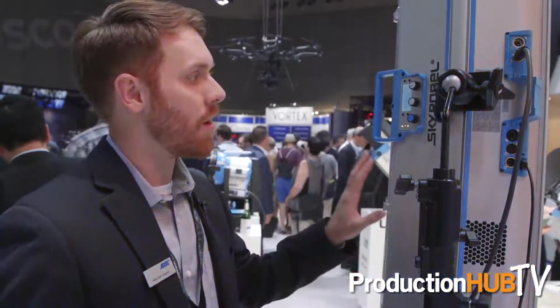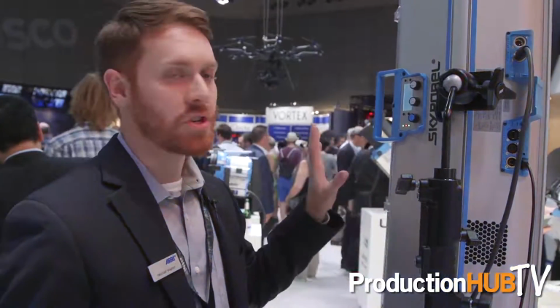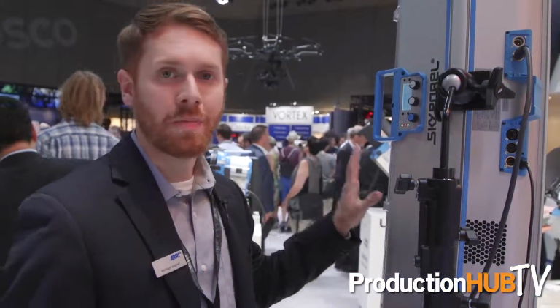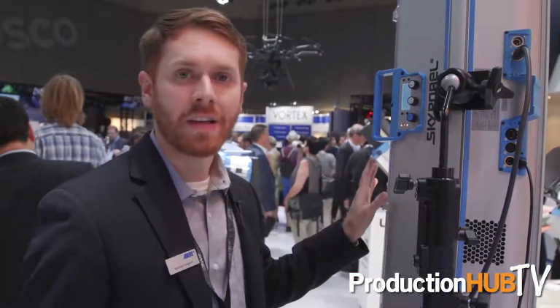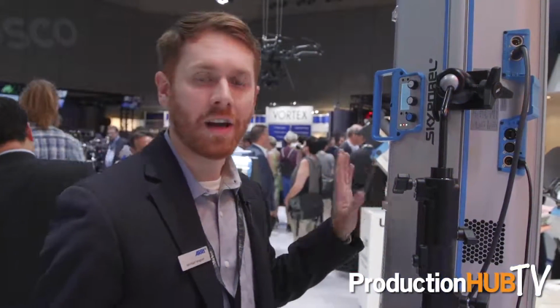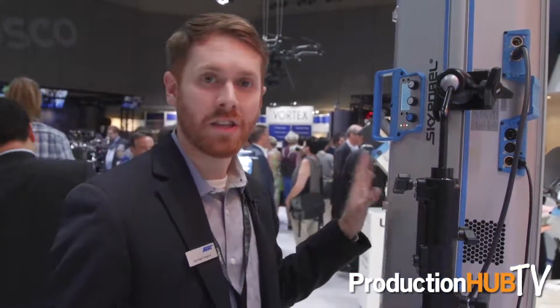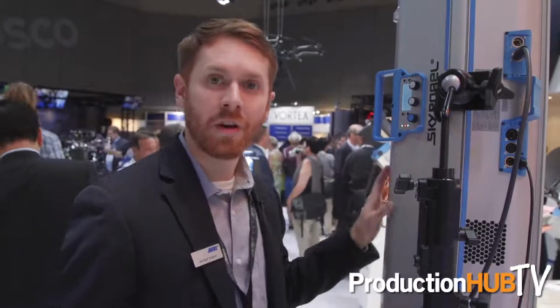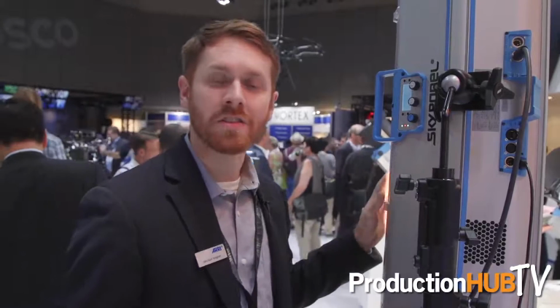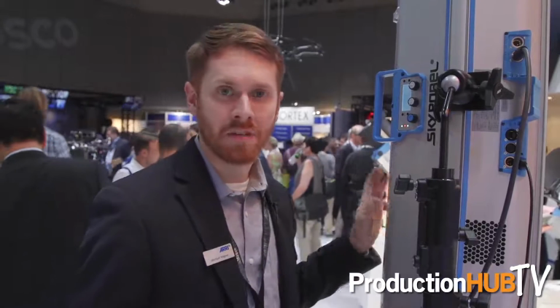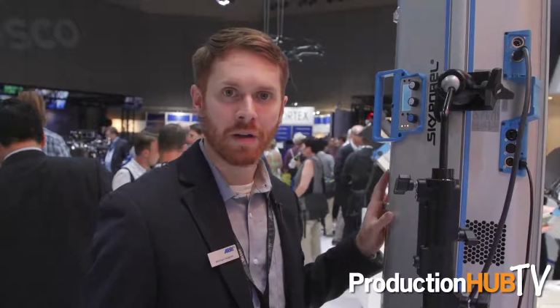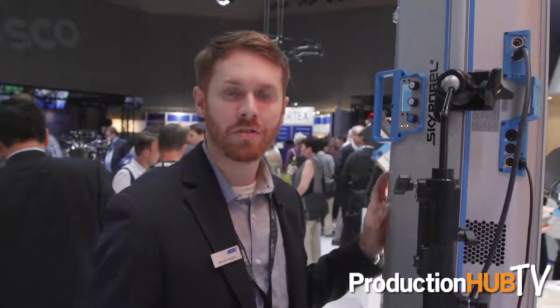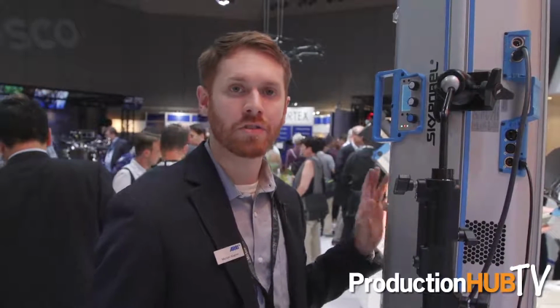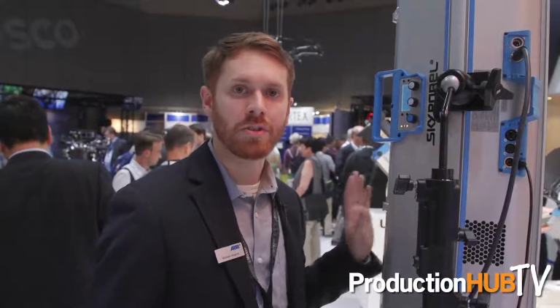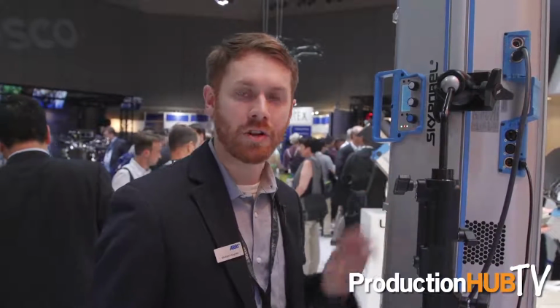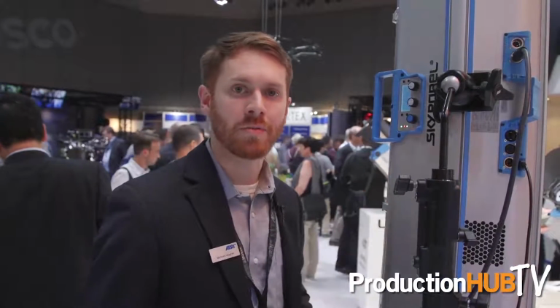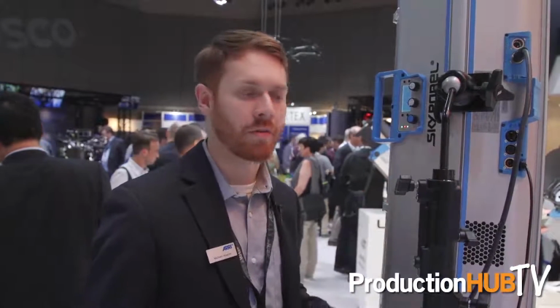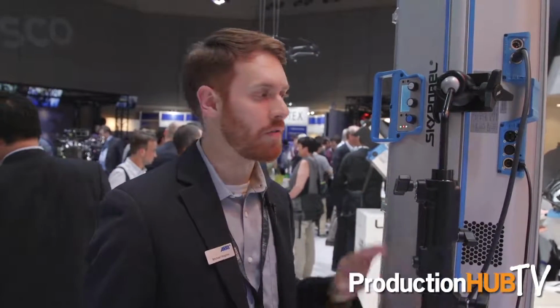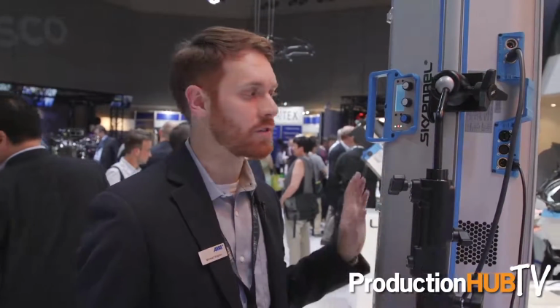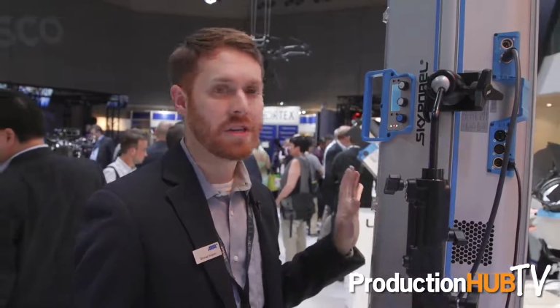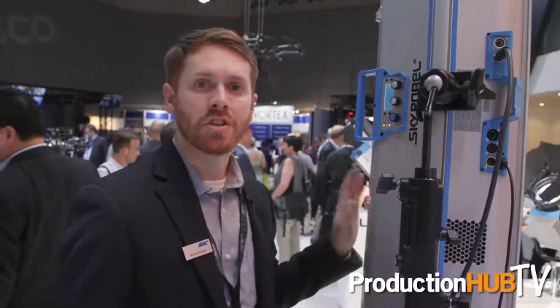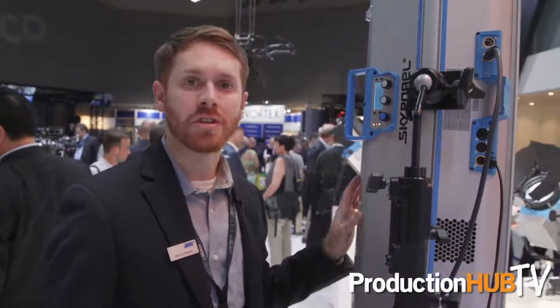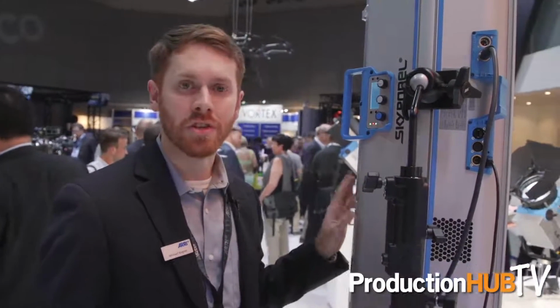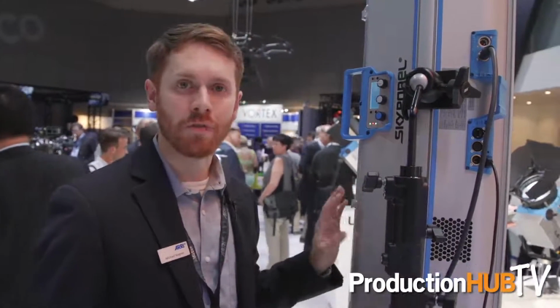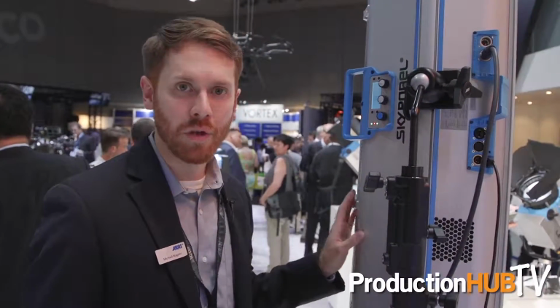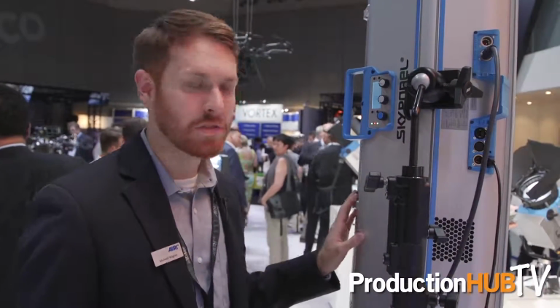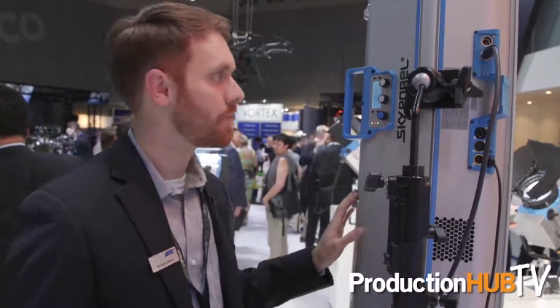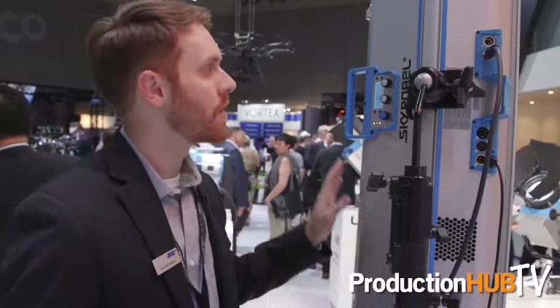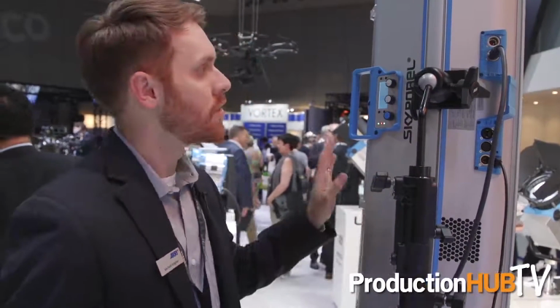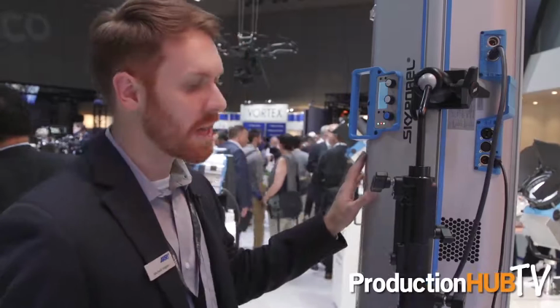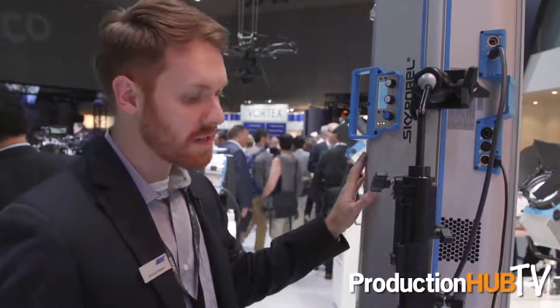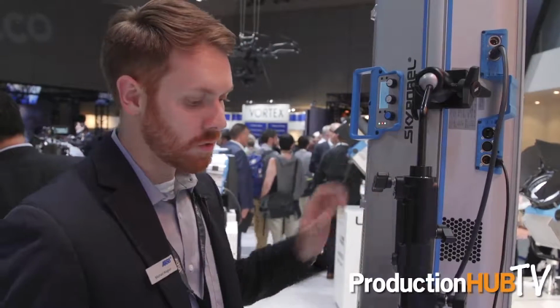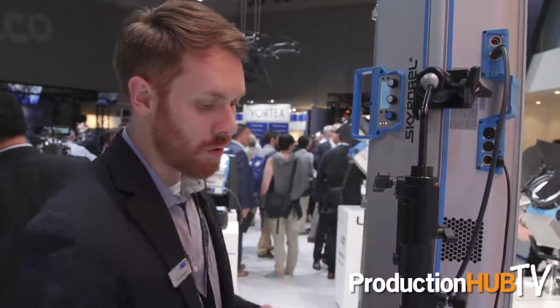We're shipping it this month in September, so it's going to start shipping from our factory in just a few weeks. That's the S120C.